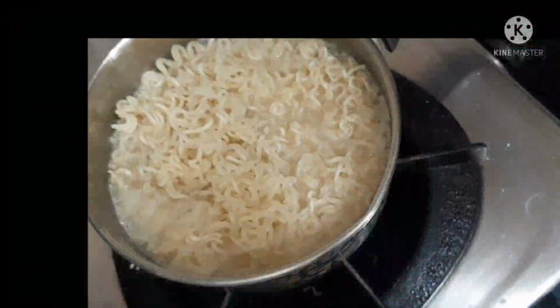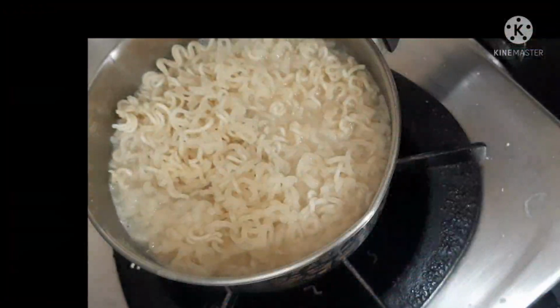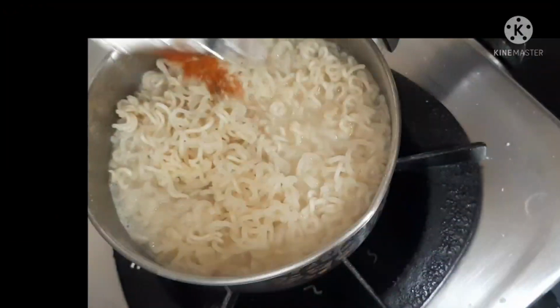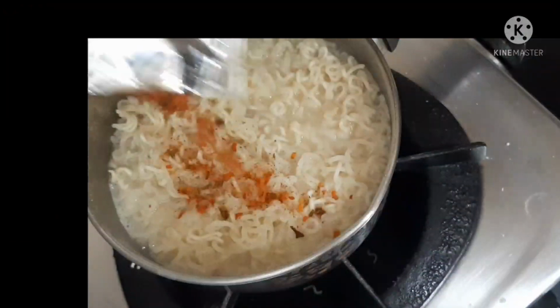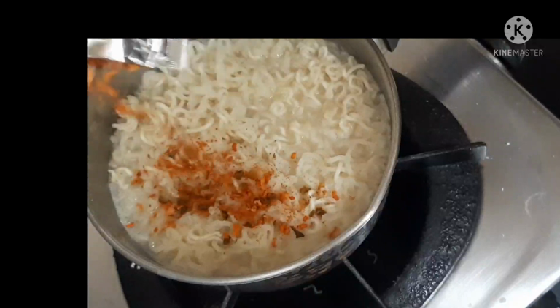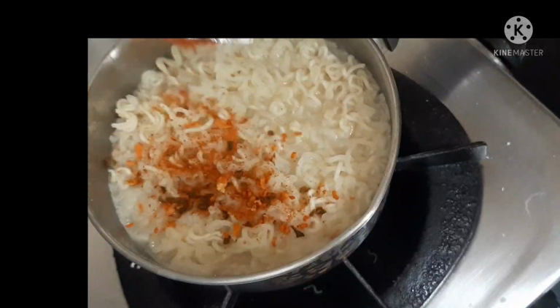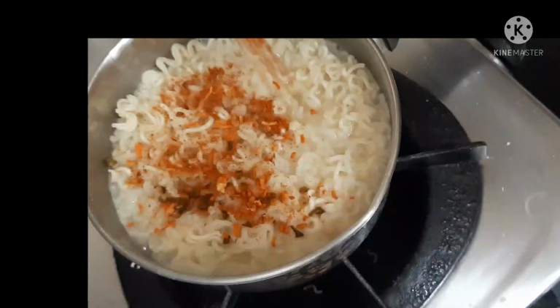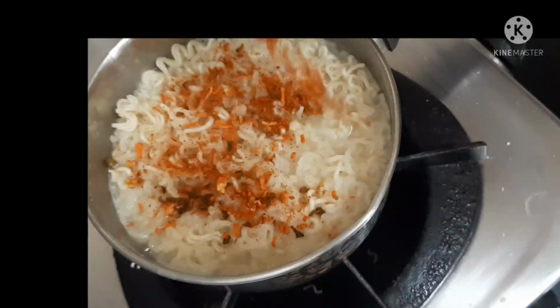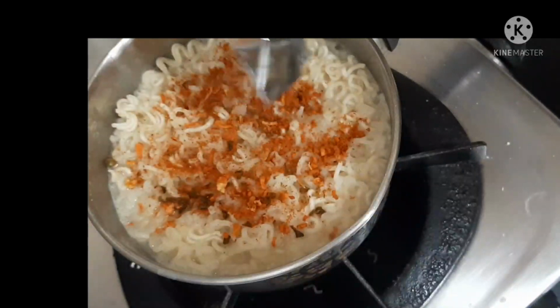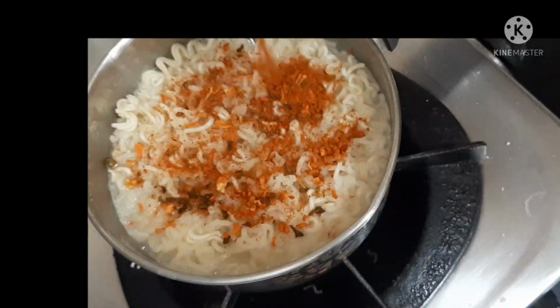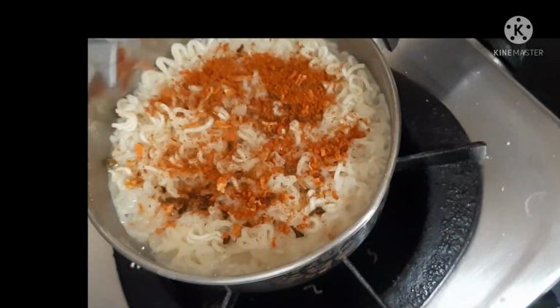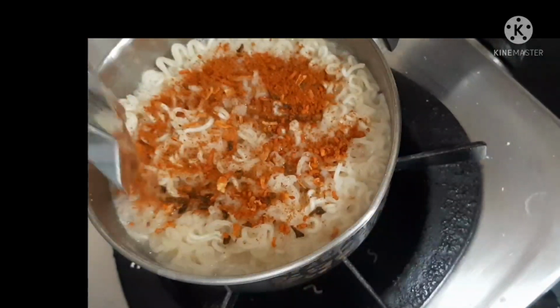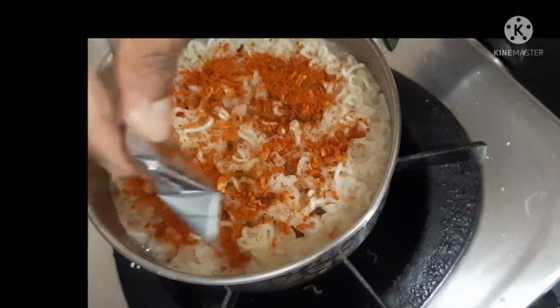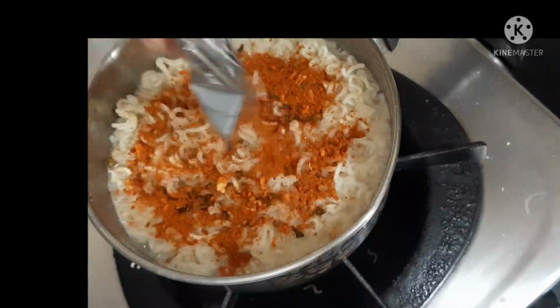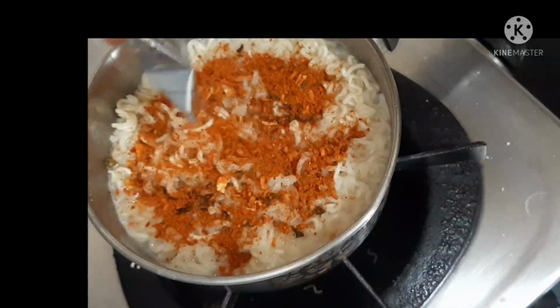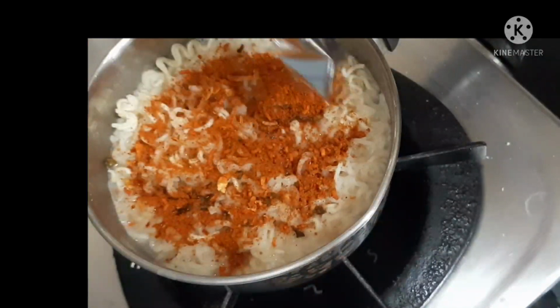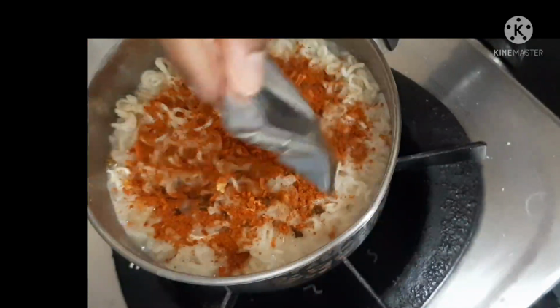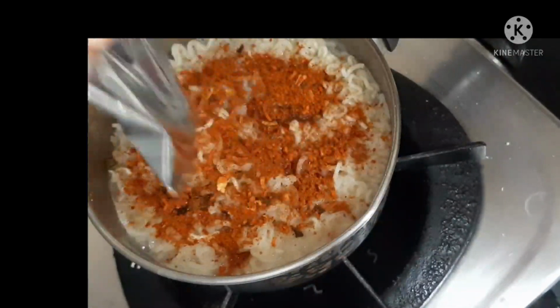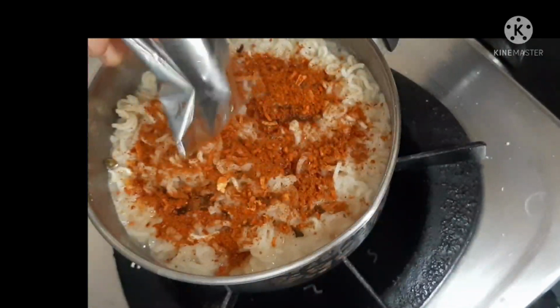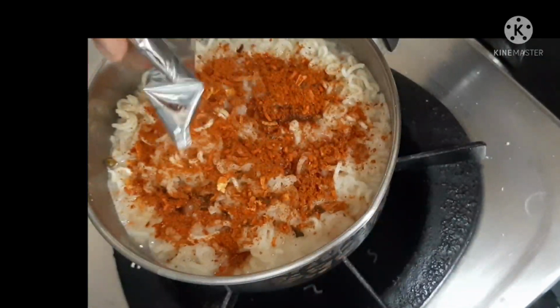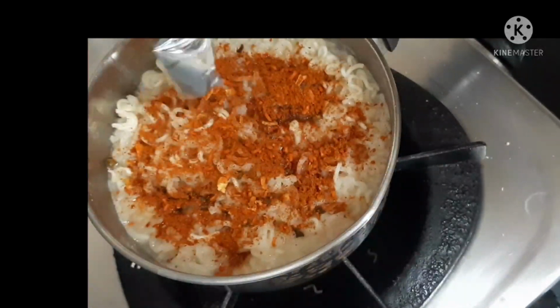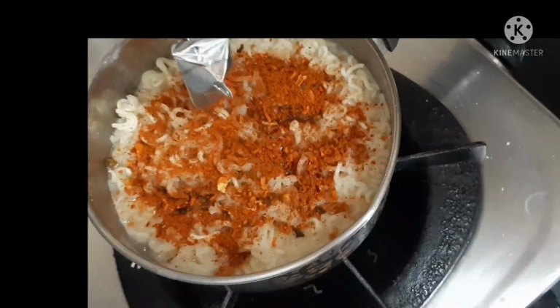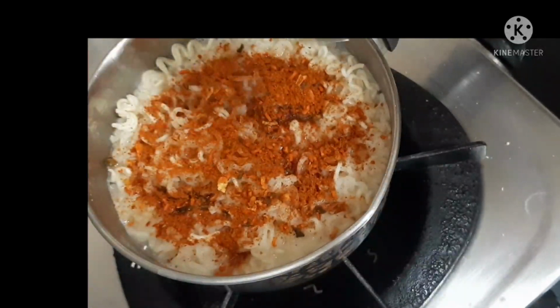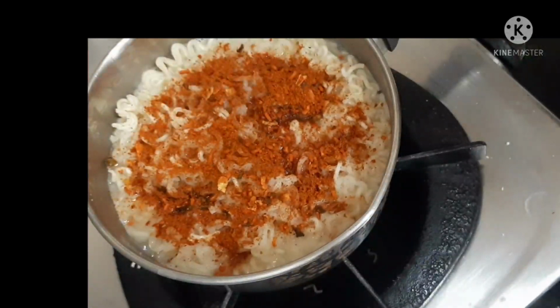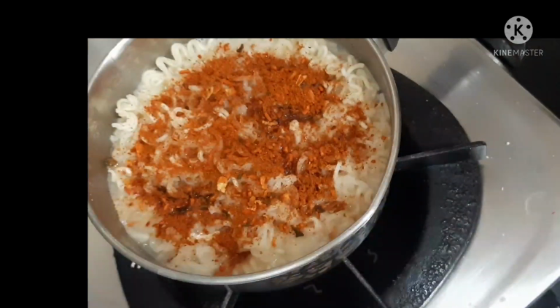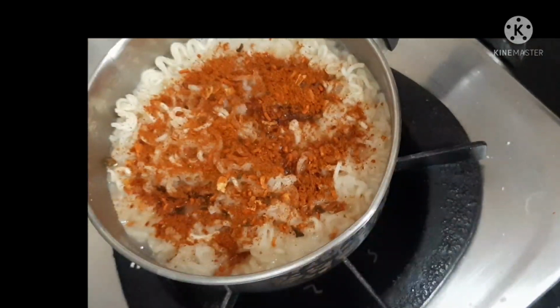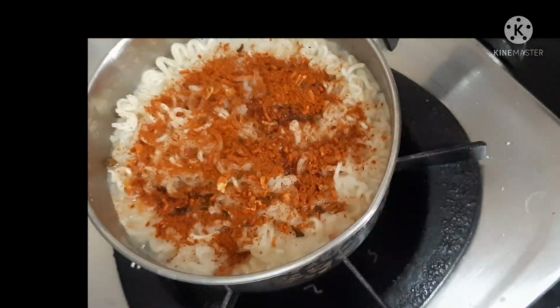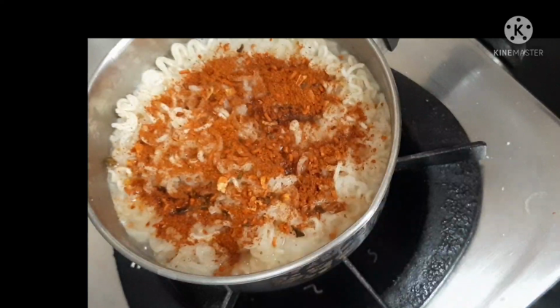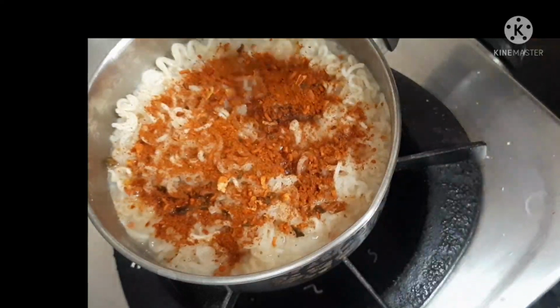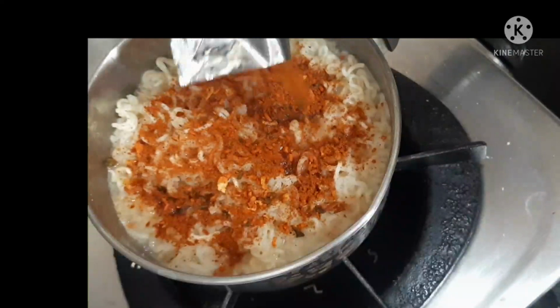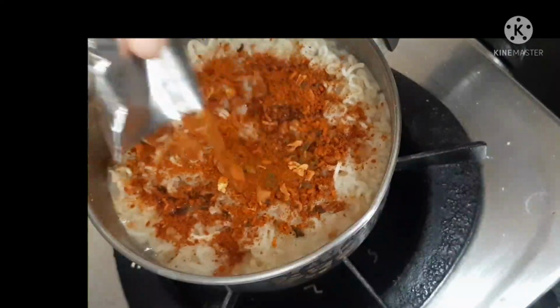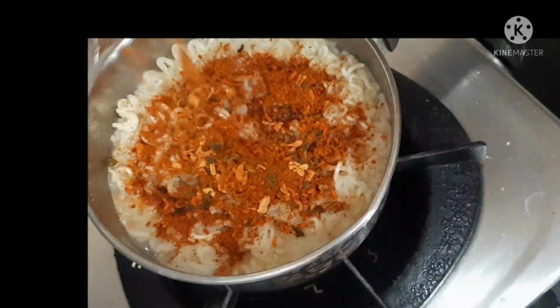Hi friends, welcome back to my channel. Now I am going to make my evening snacks with Maggi egg noodles.